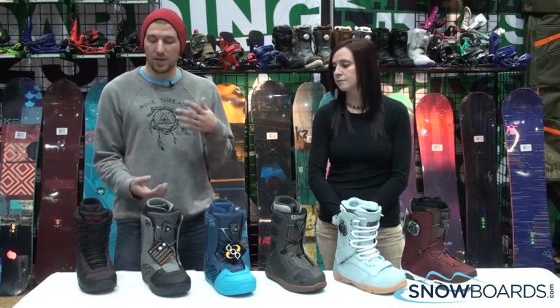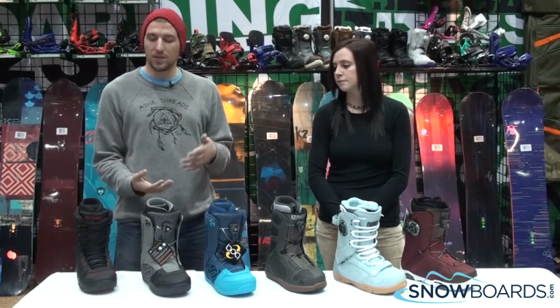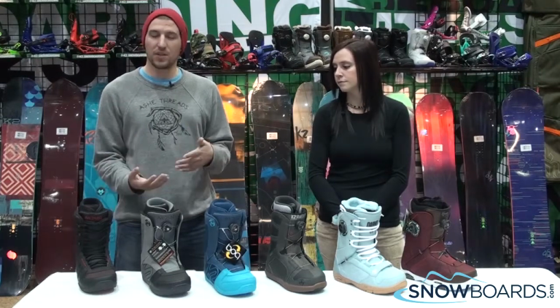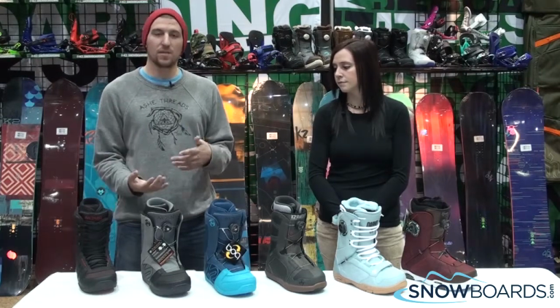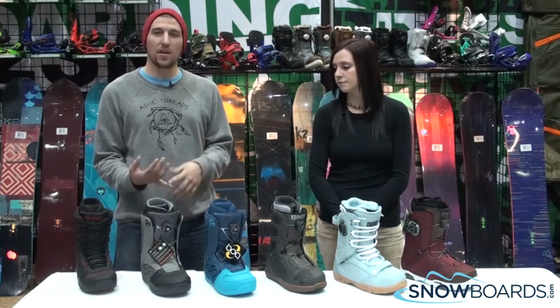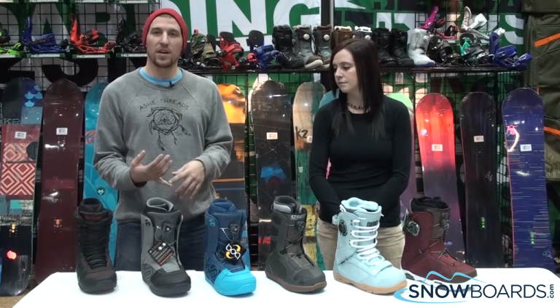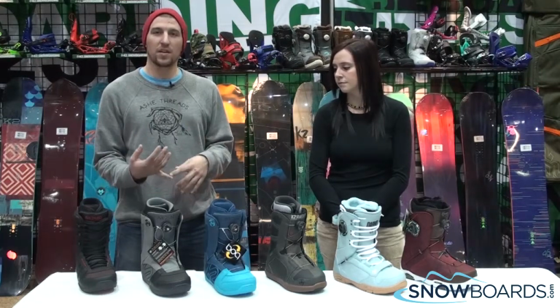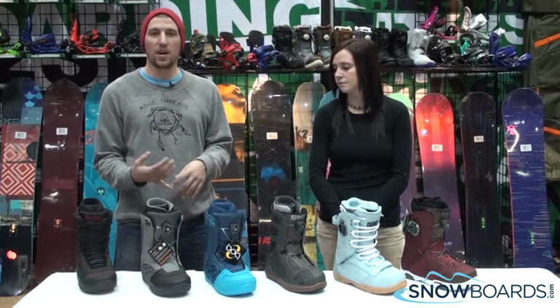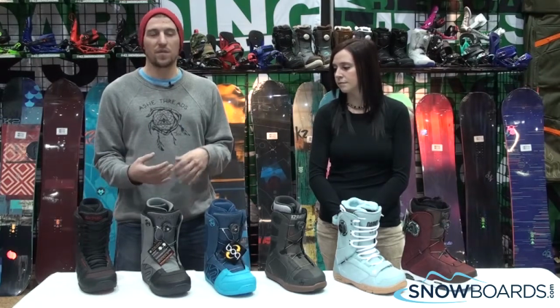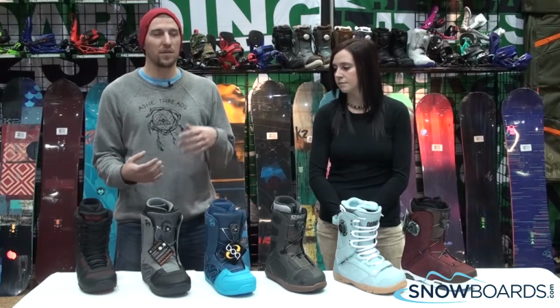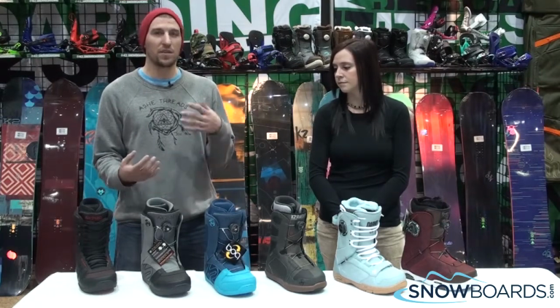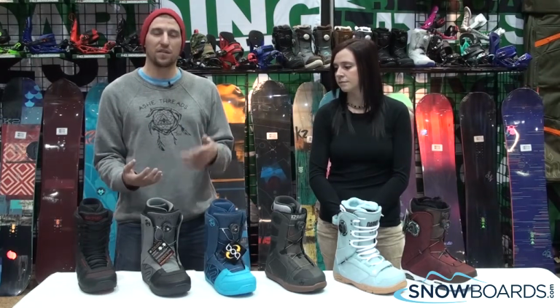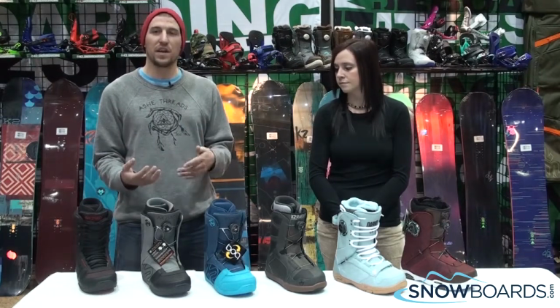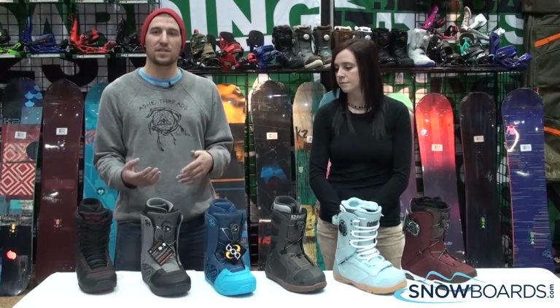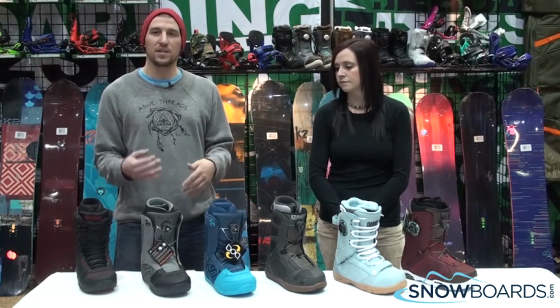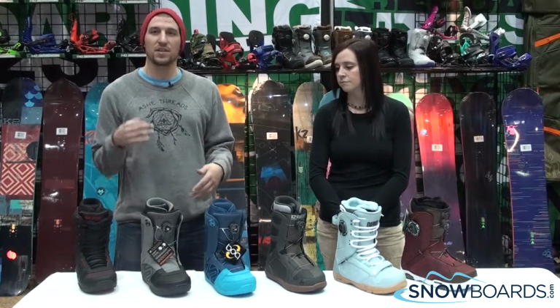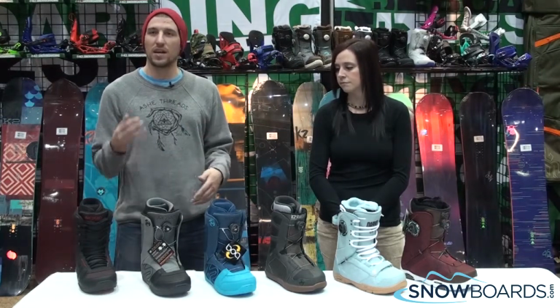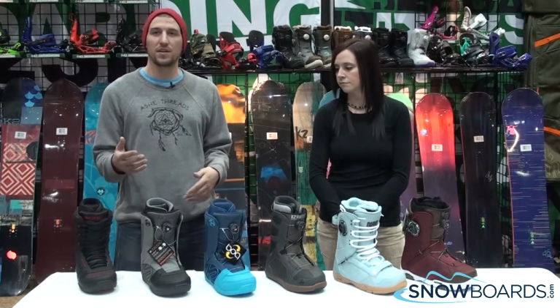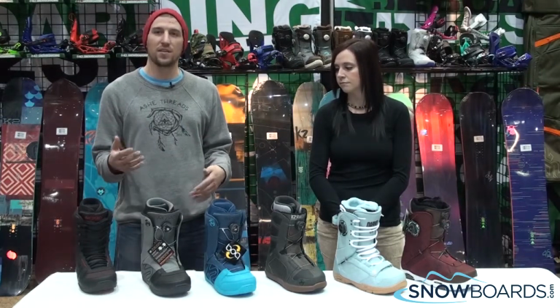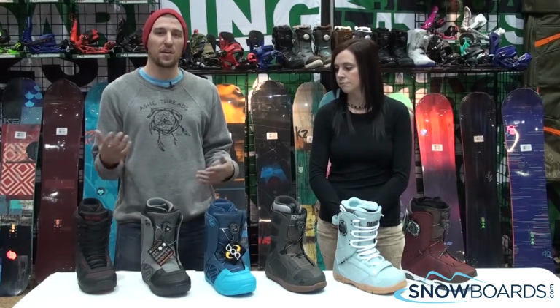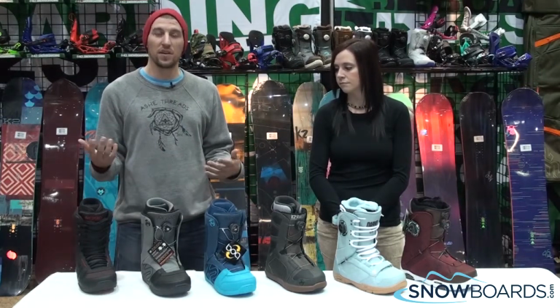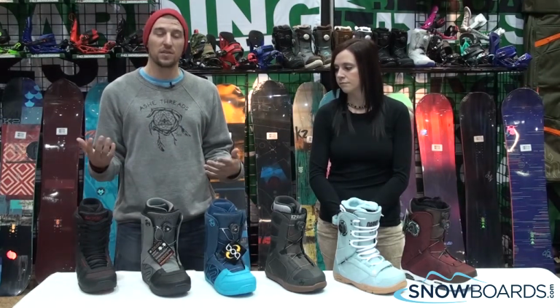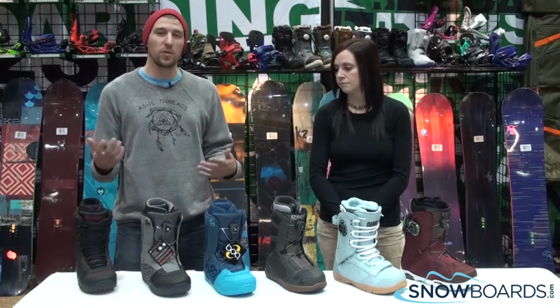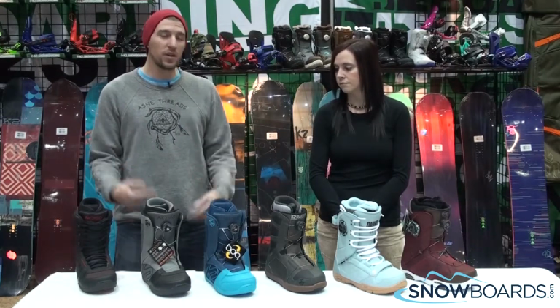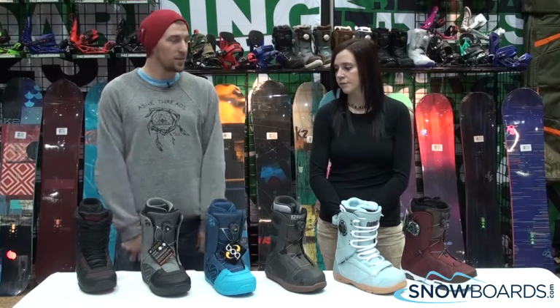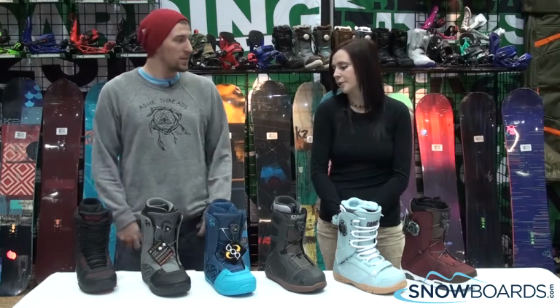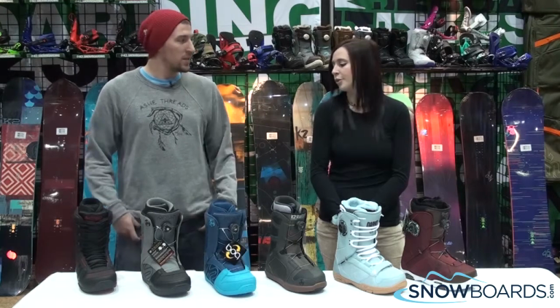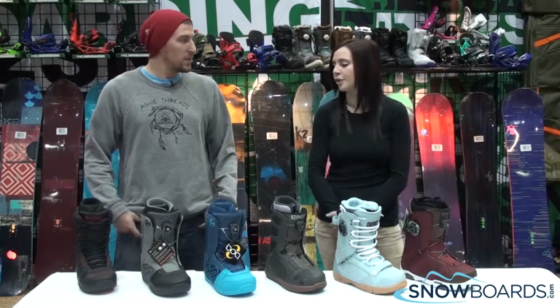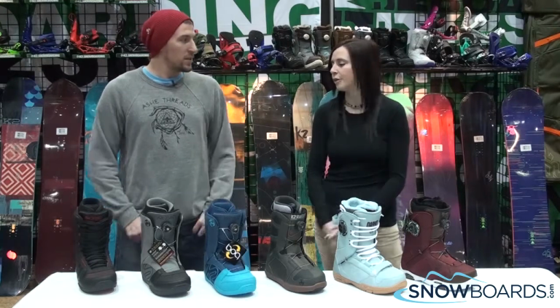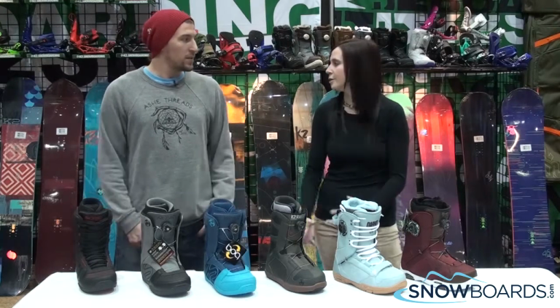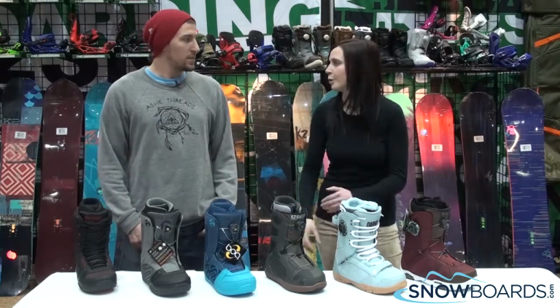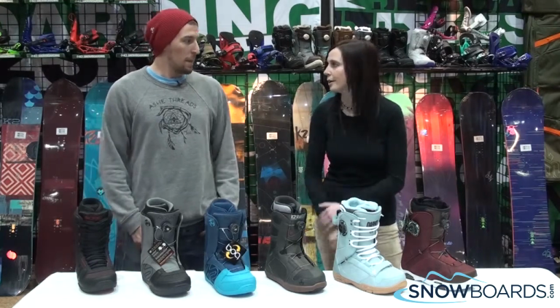It's really just about getting good comfort, good flex, and just get out there and fall in love with the sport. Simple, good price point.